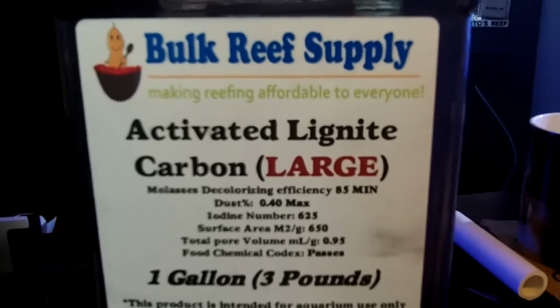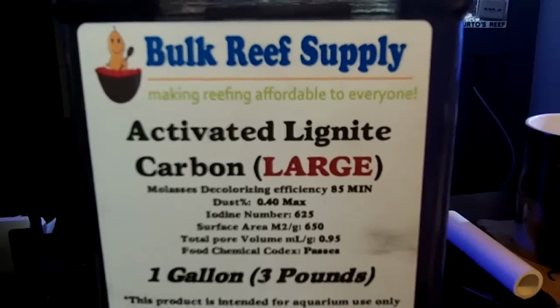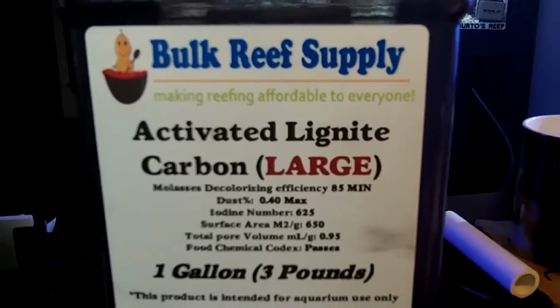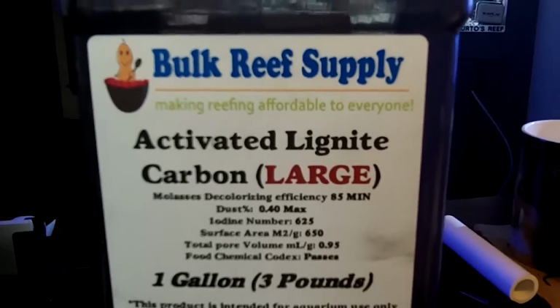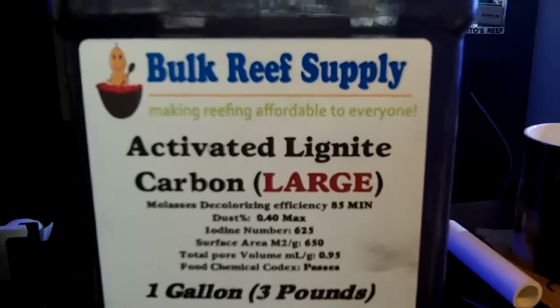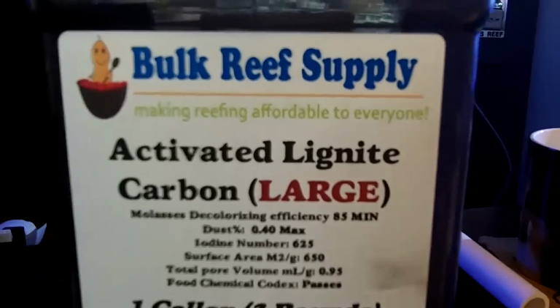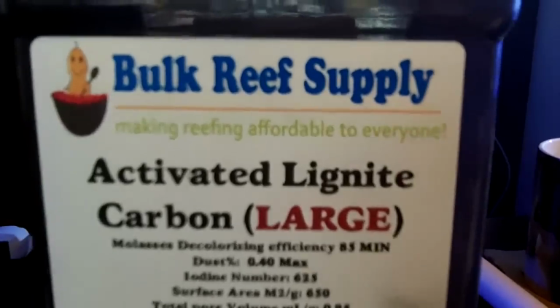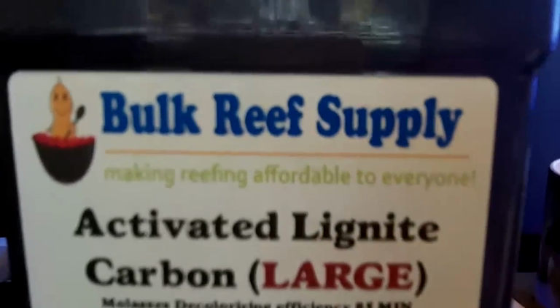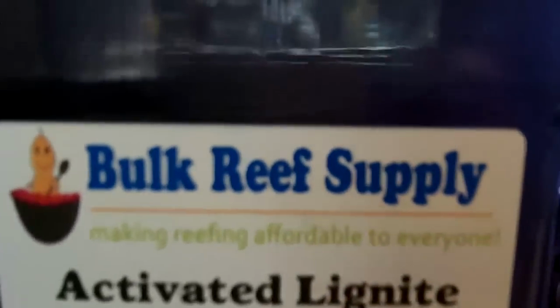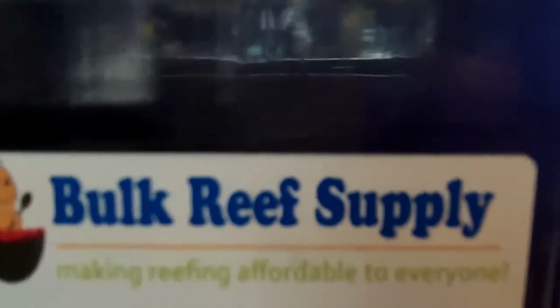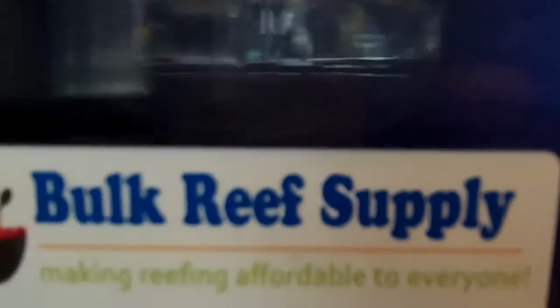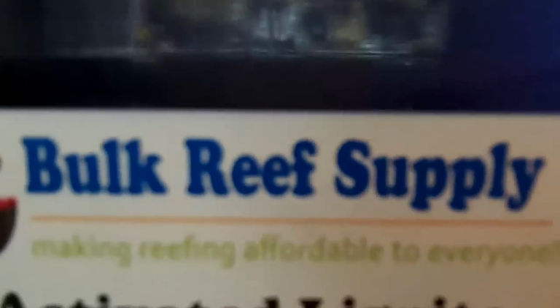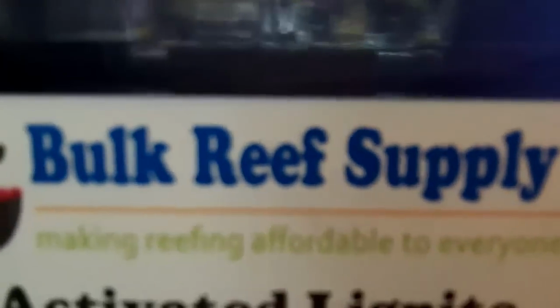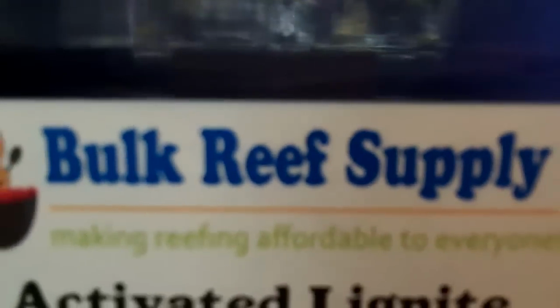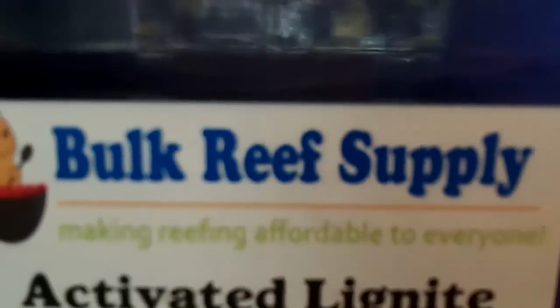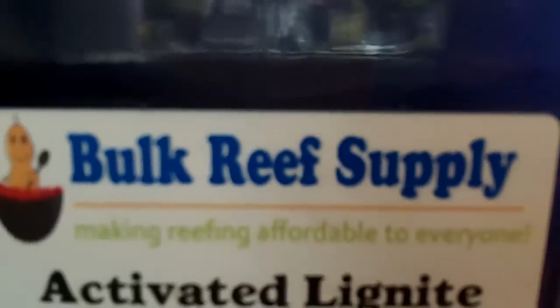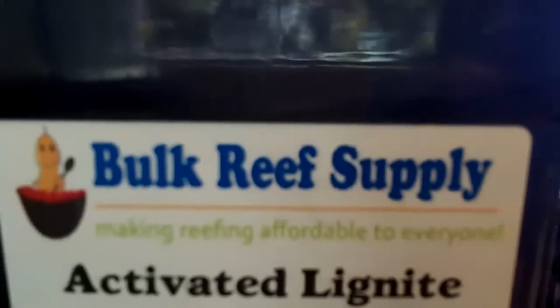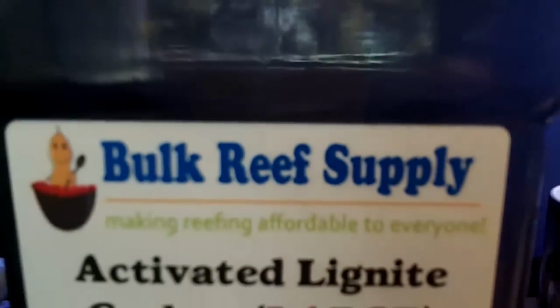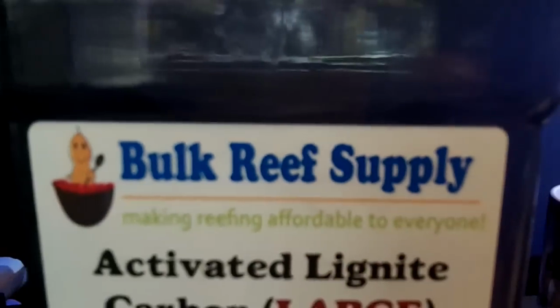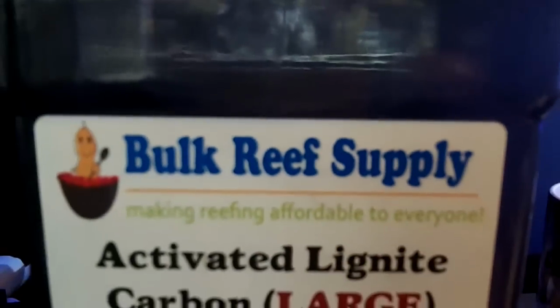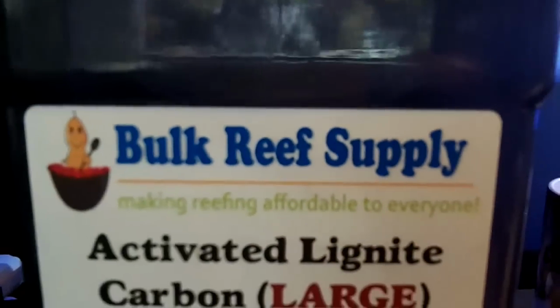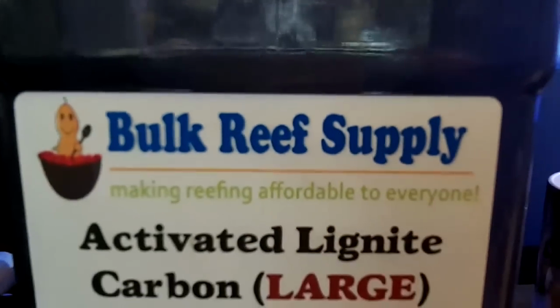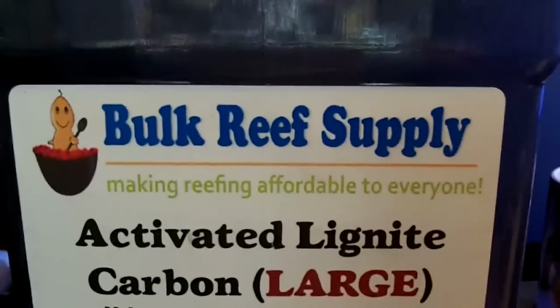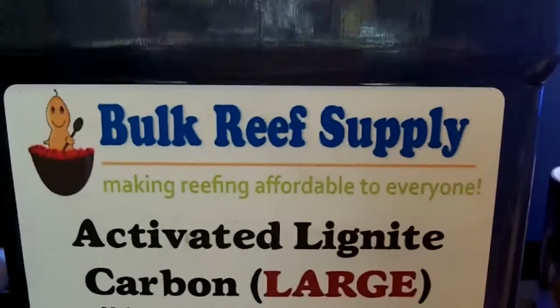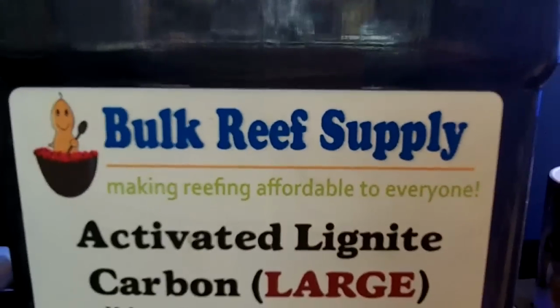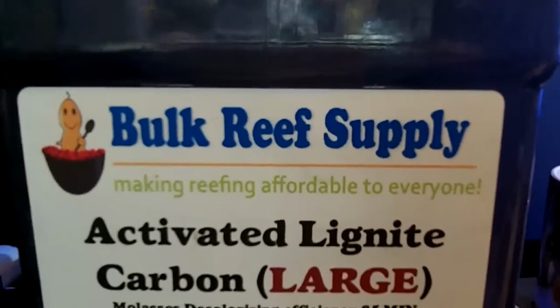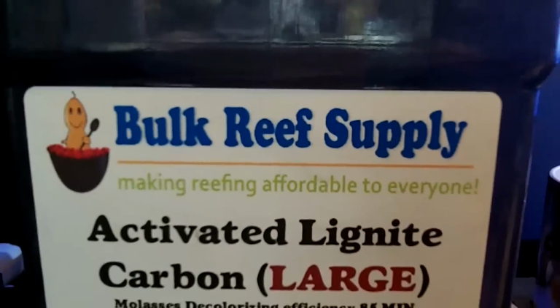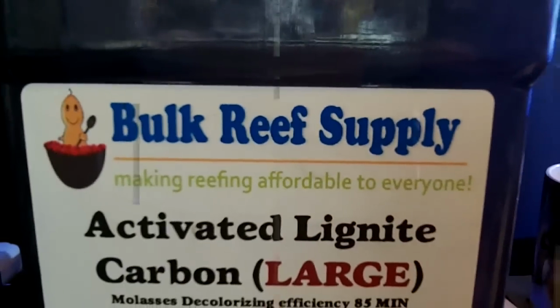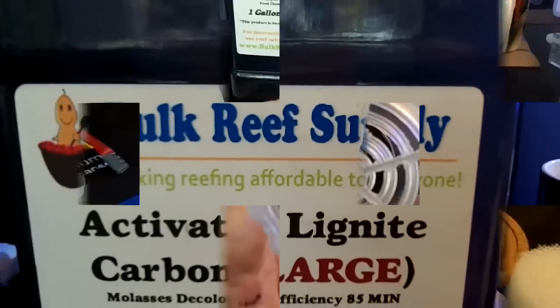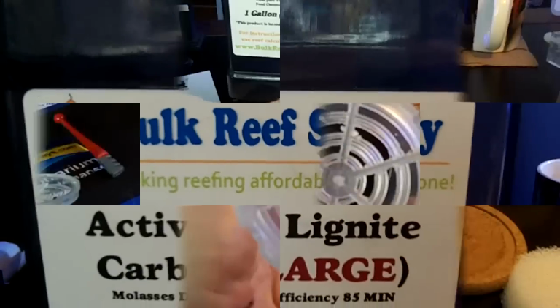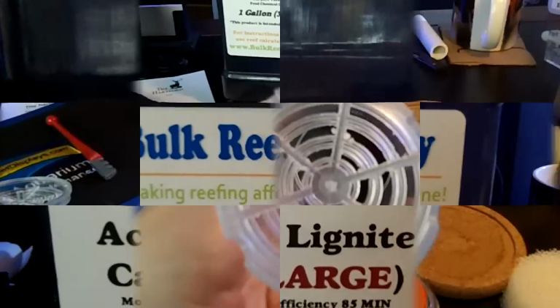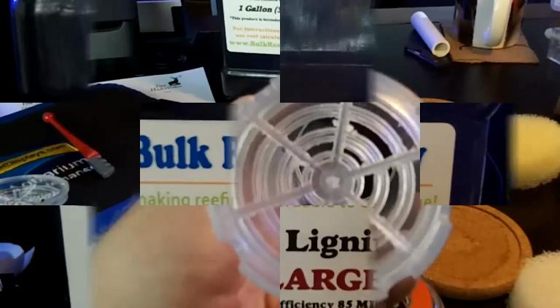So if you haven't been there yet, BulkReefSupply.com.